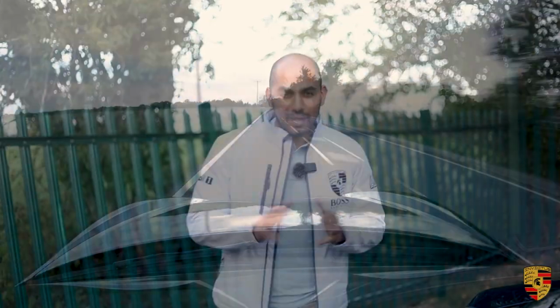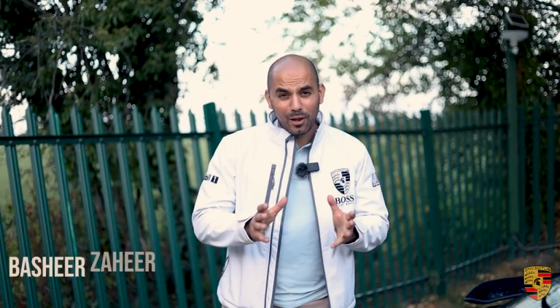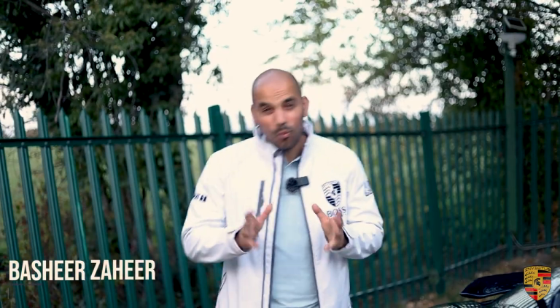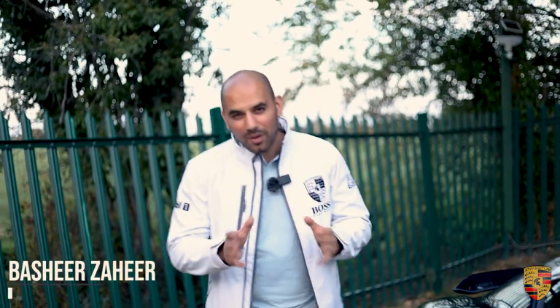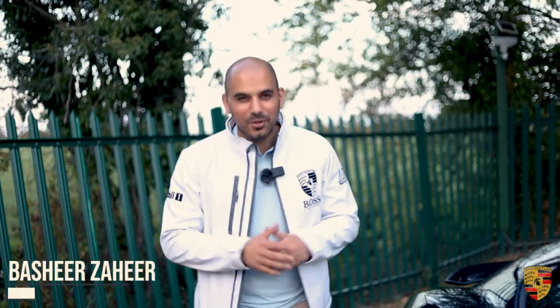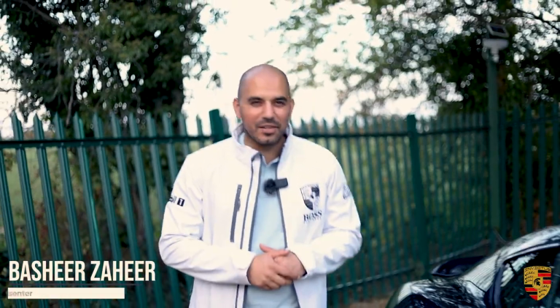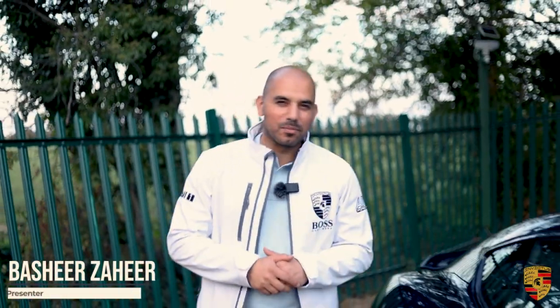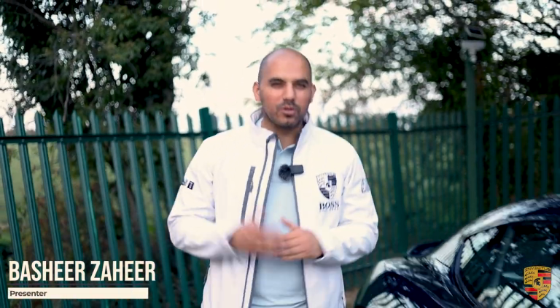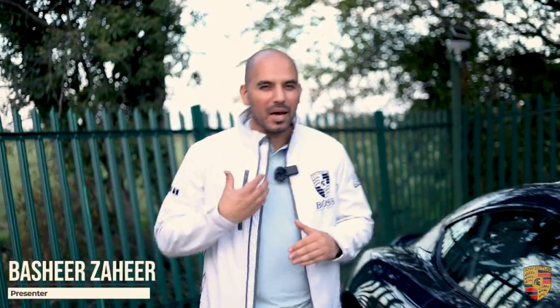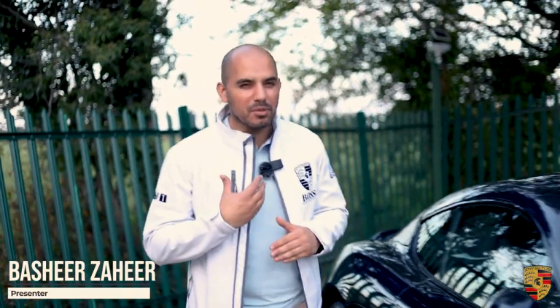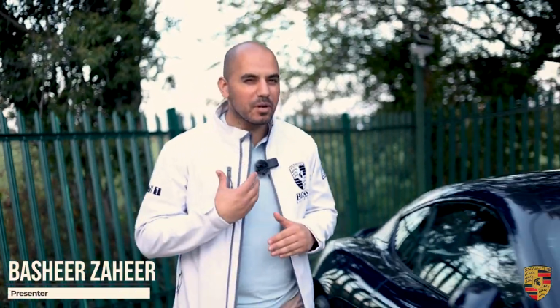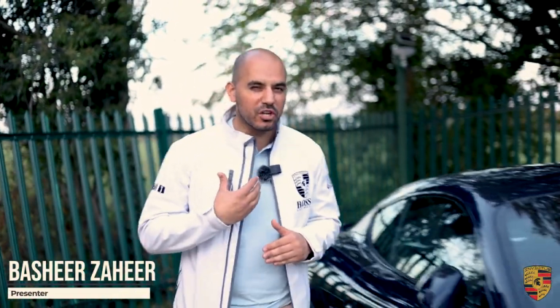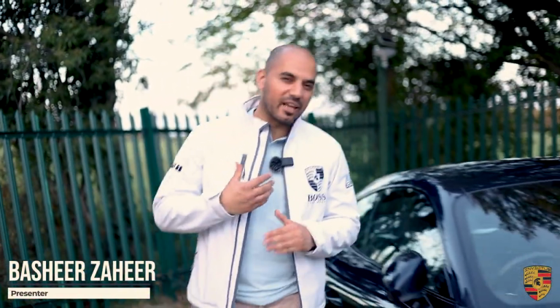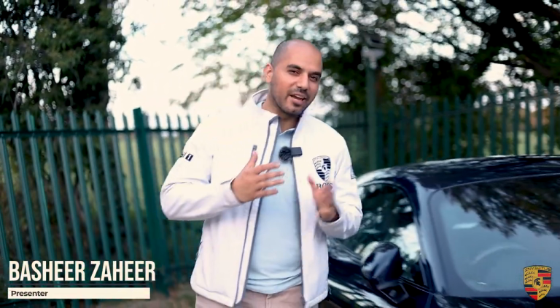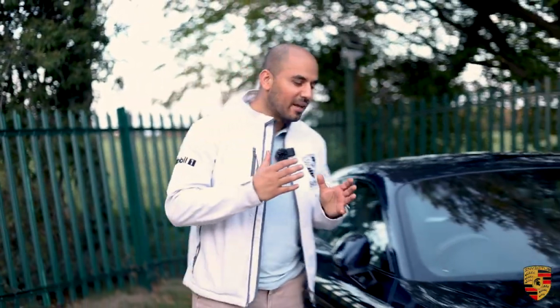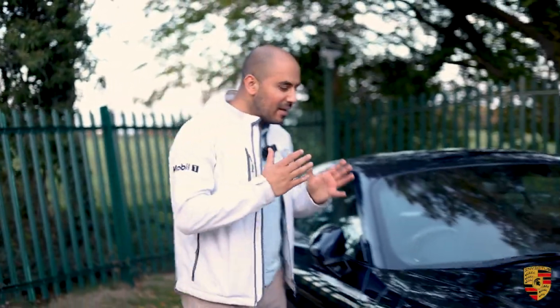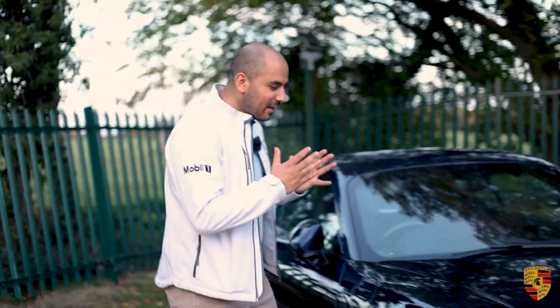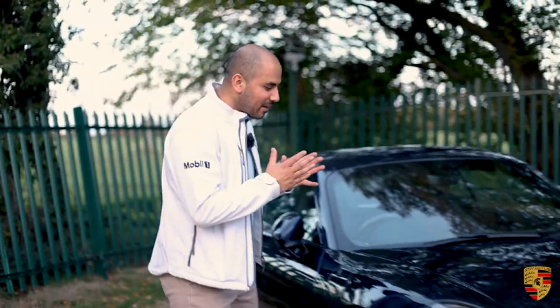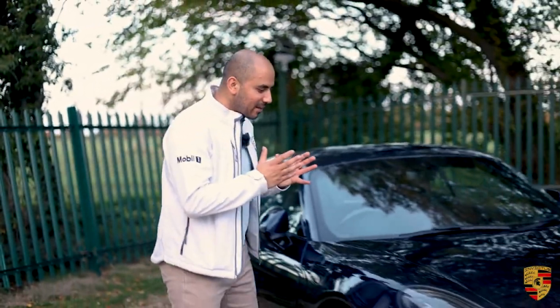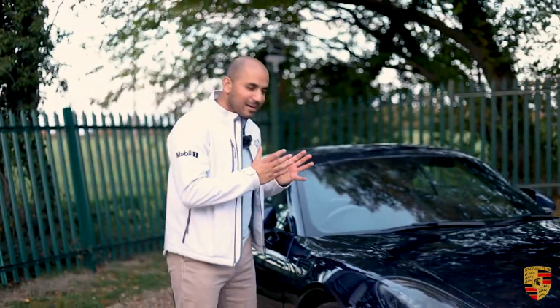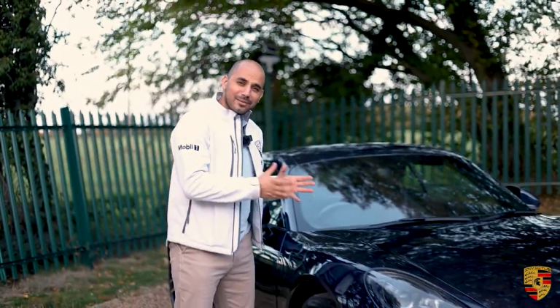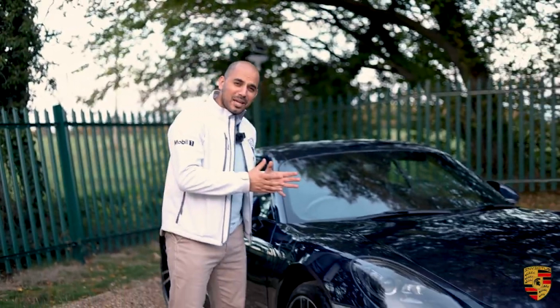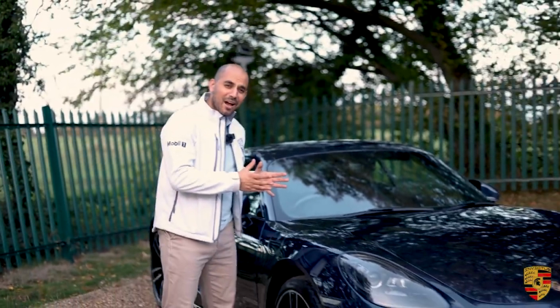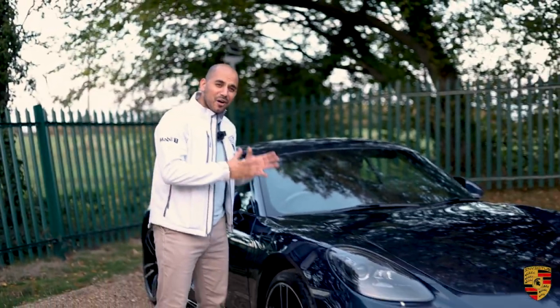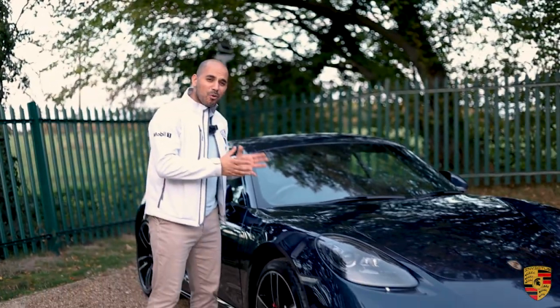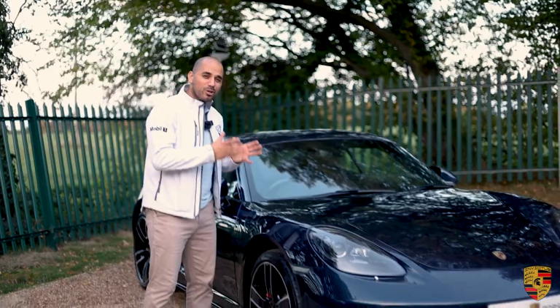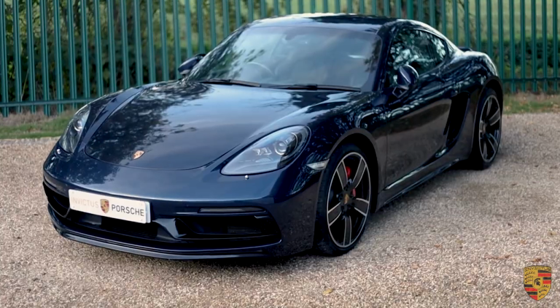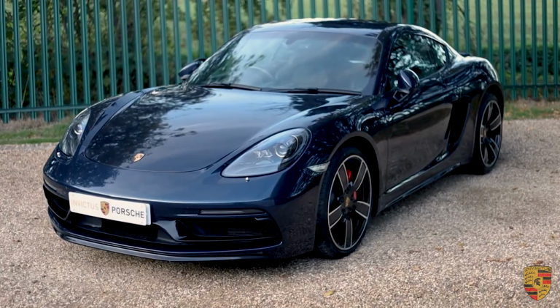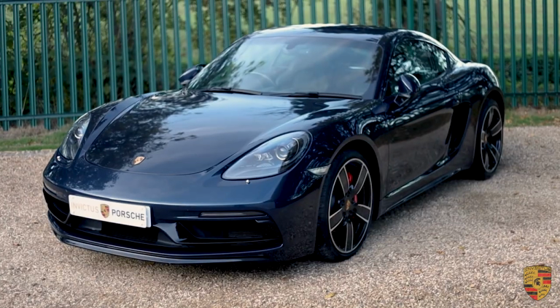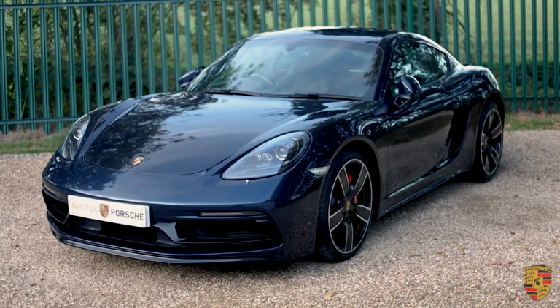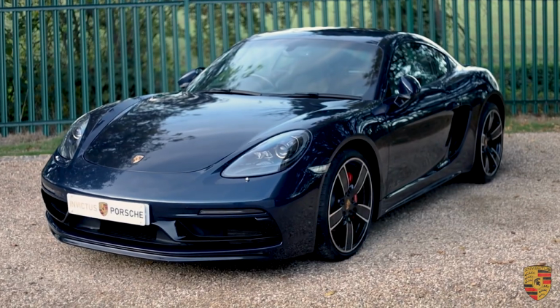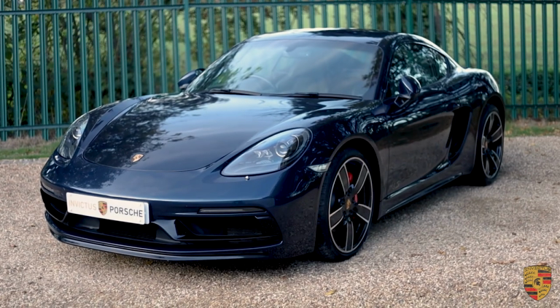Hello, welcome to Invictus Motors. My name is Bashir Zahir. We have a Porsche 718S.